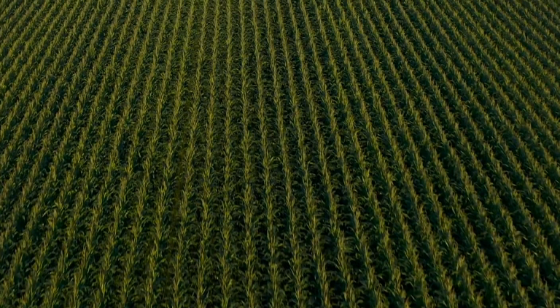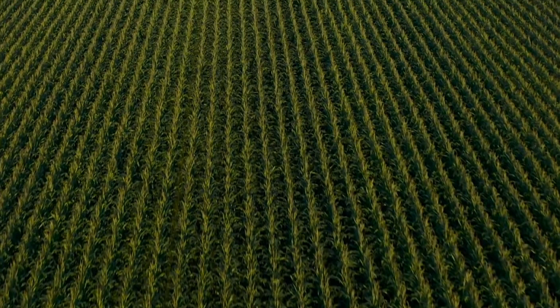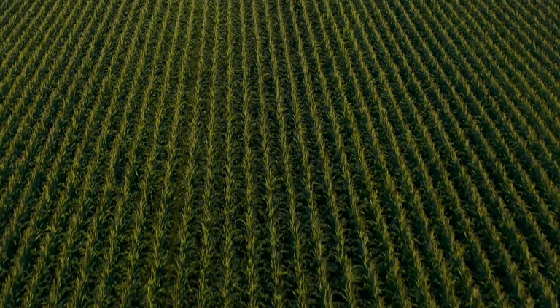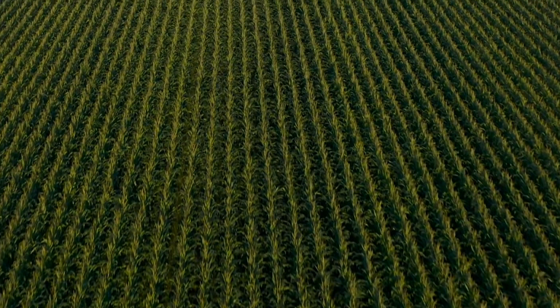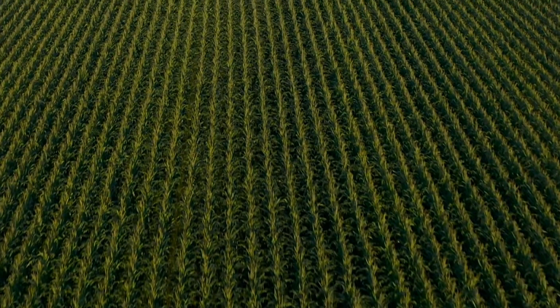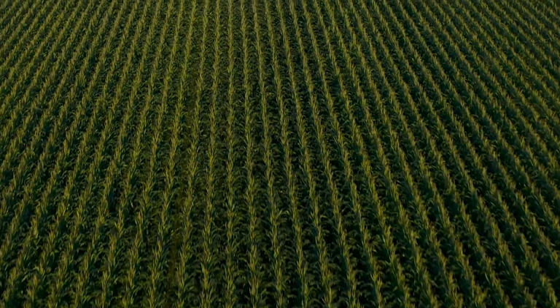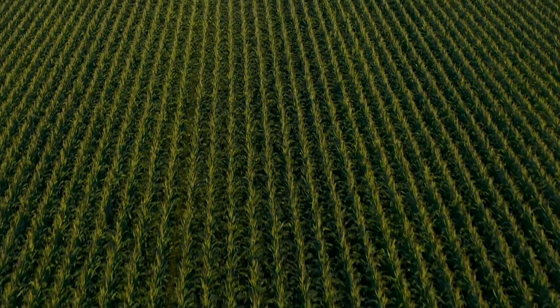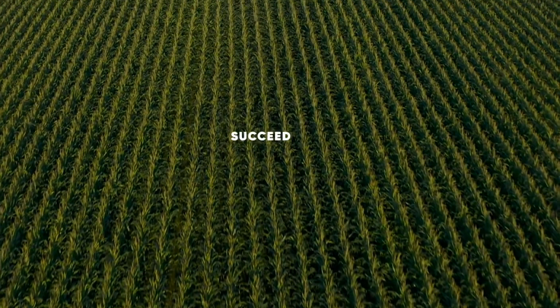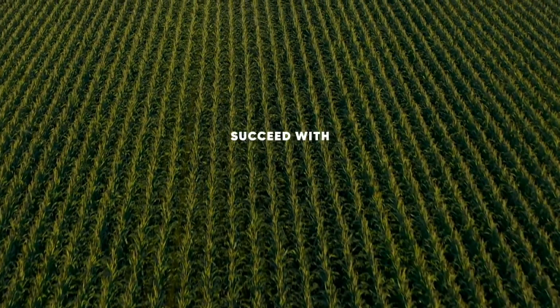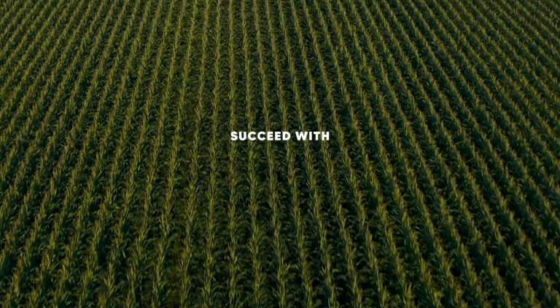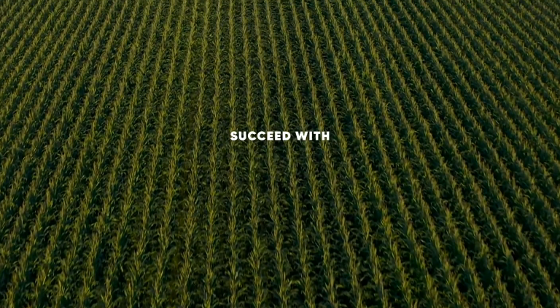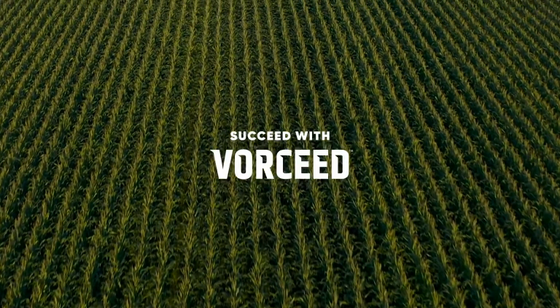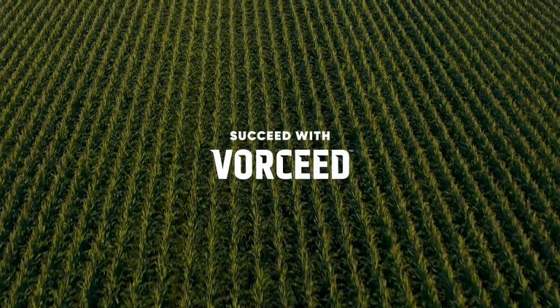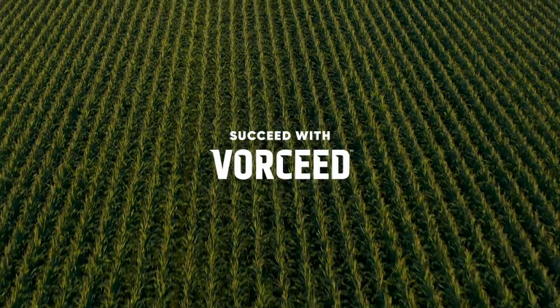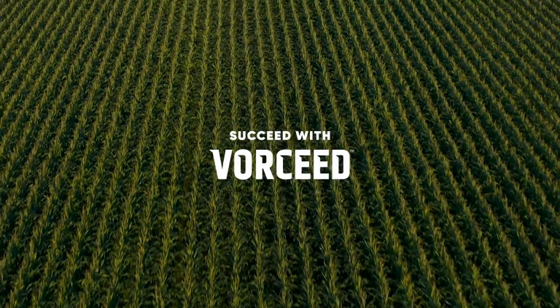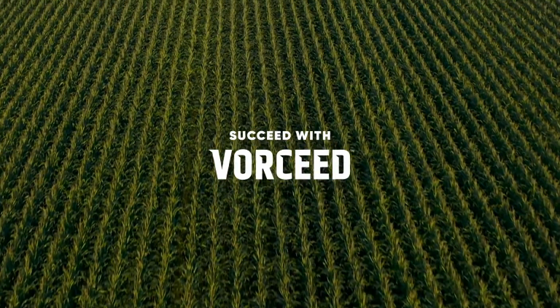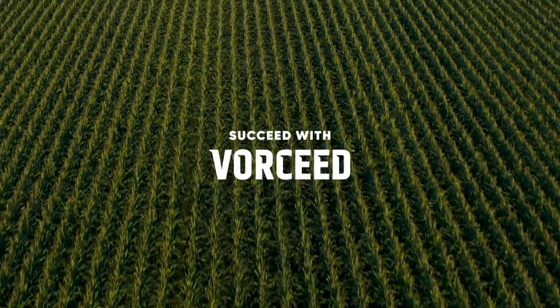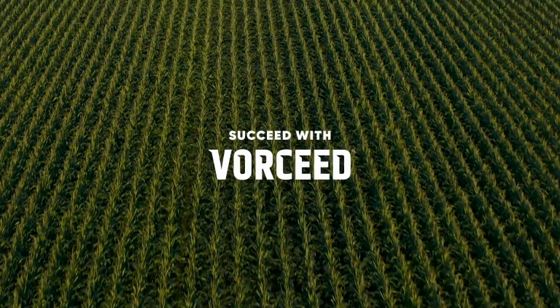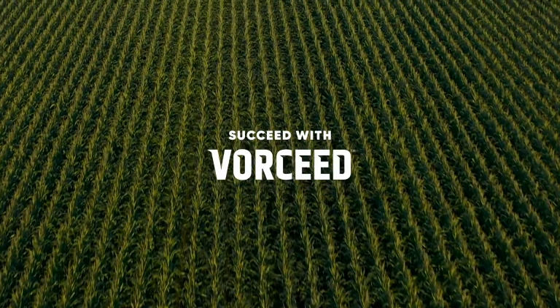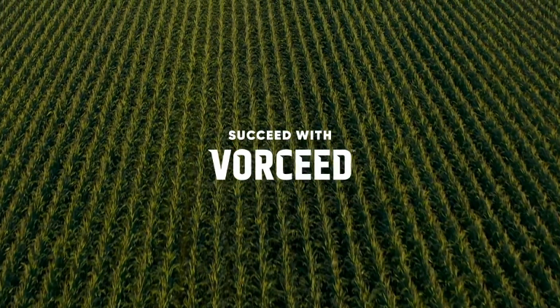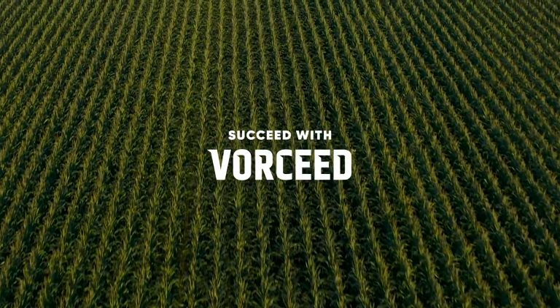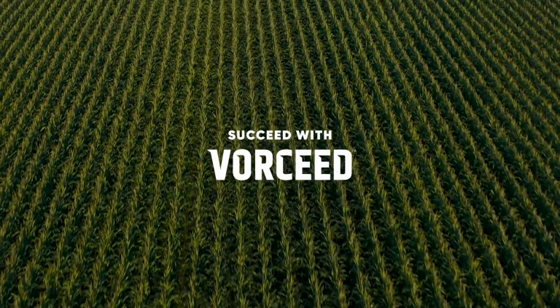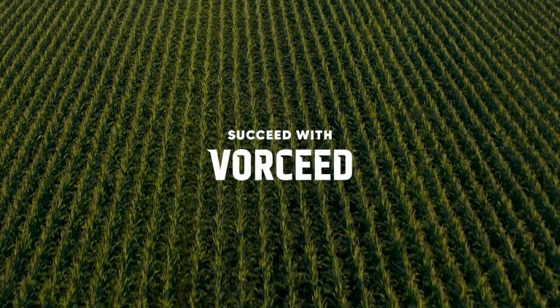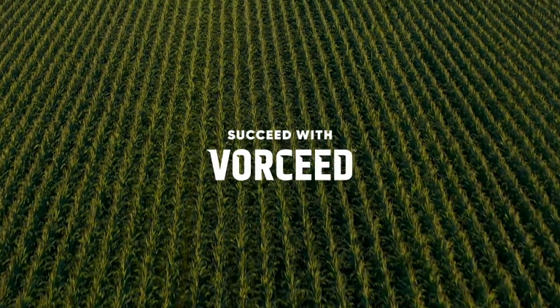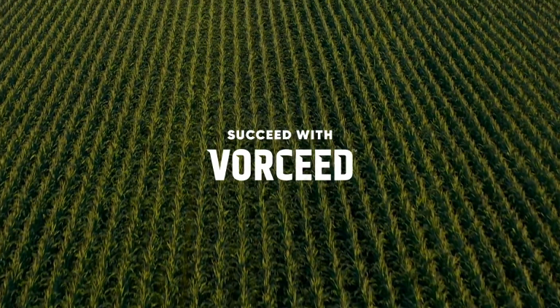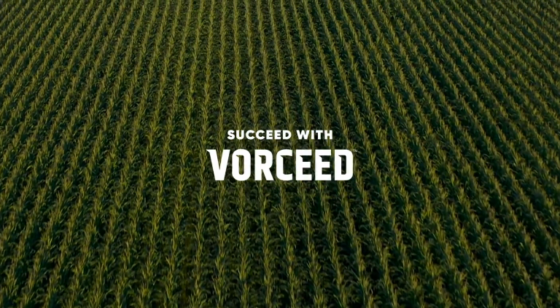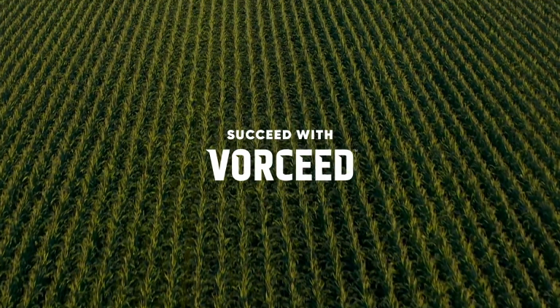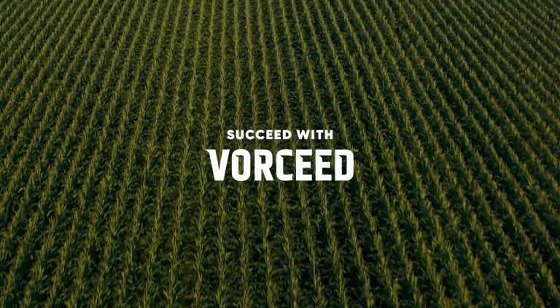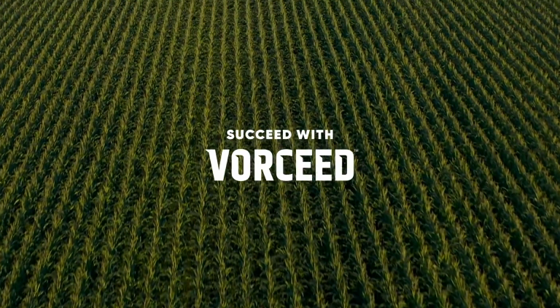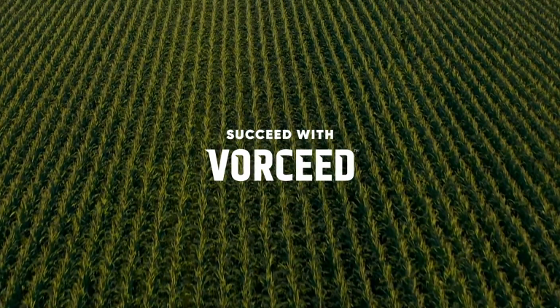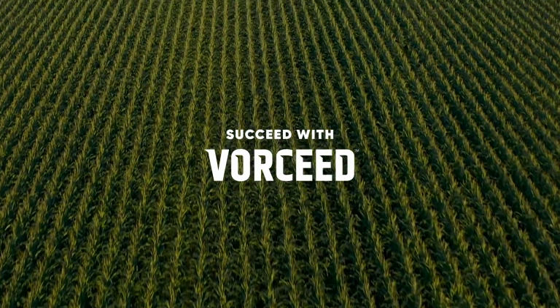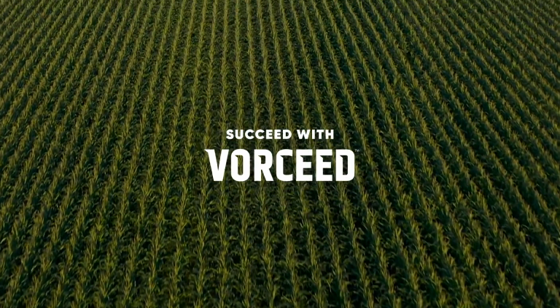So, what's in Vorseed technology? Well, you name it, it's in there.